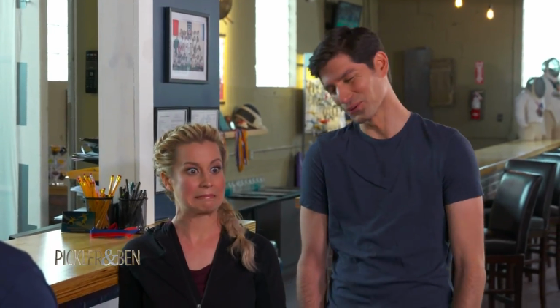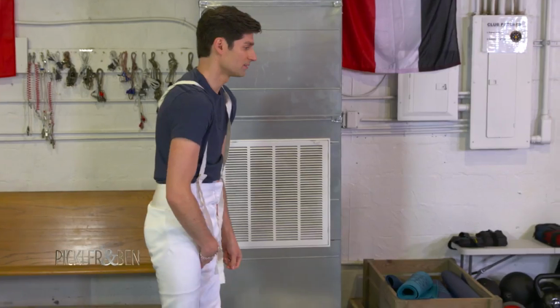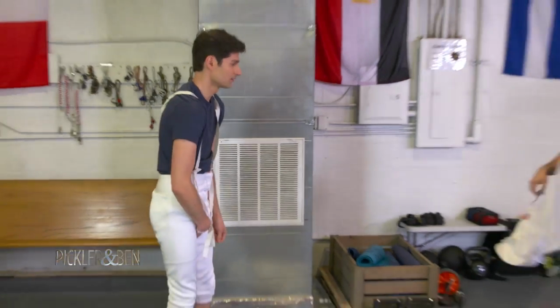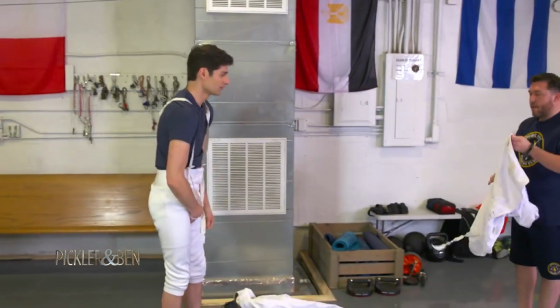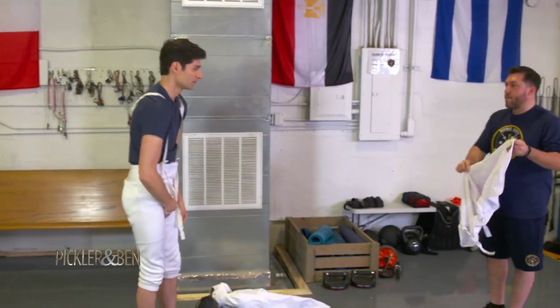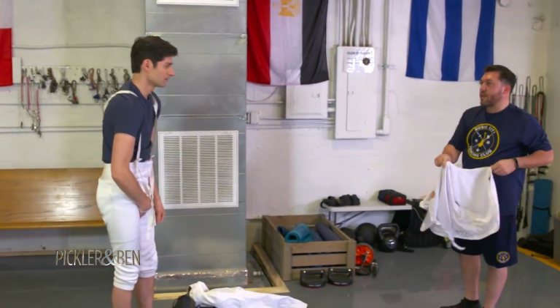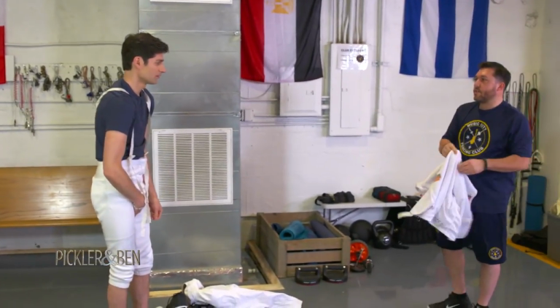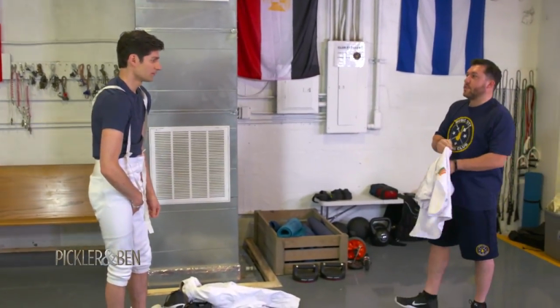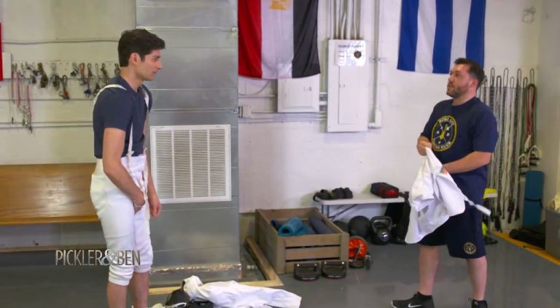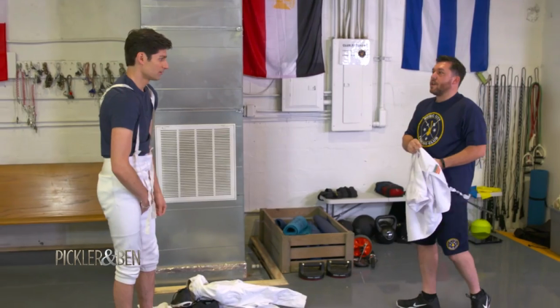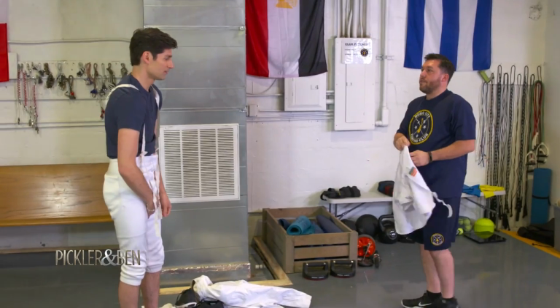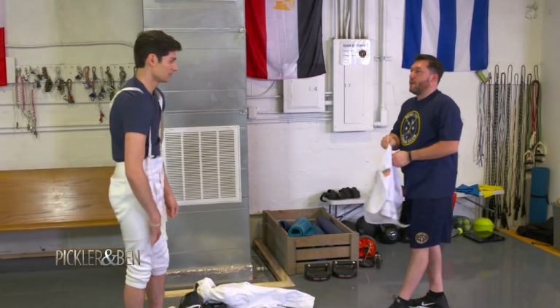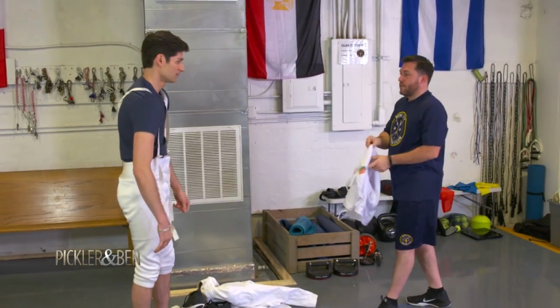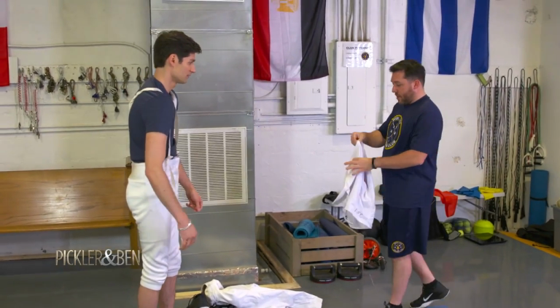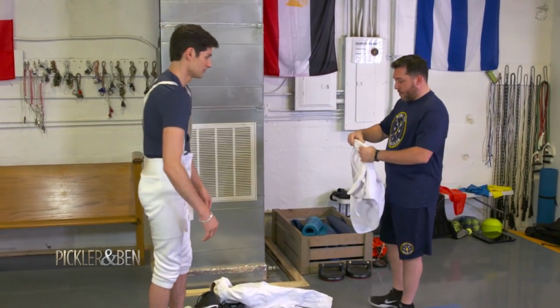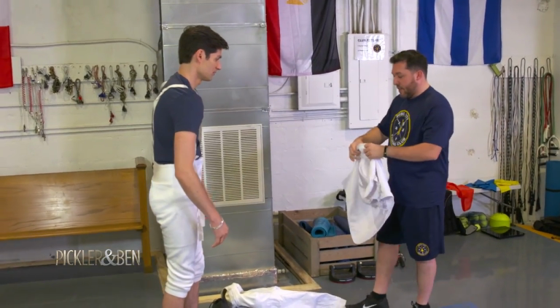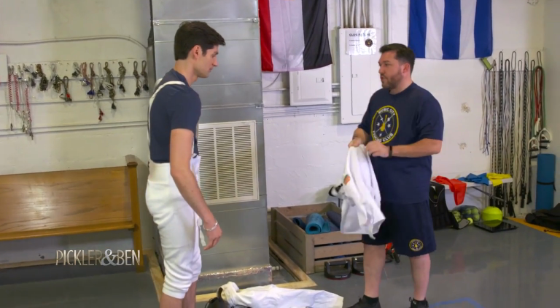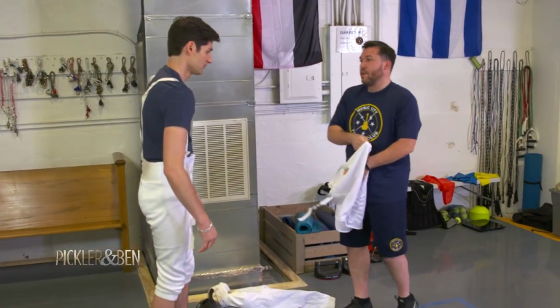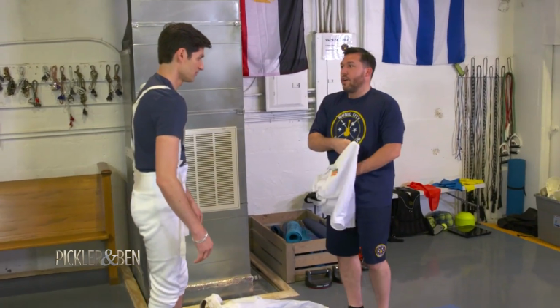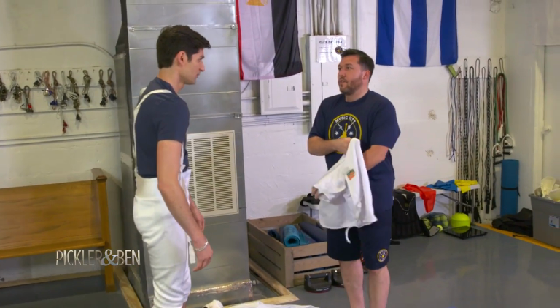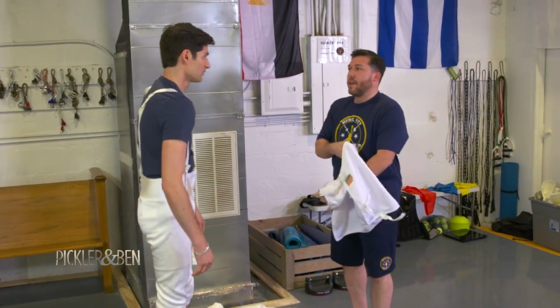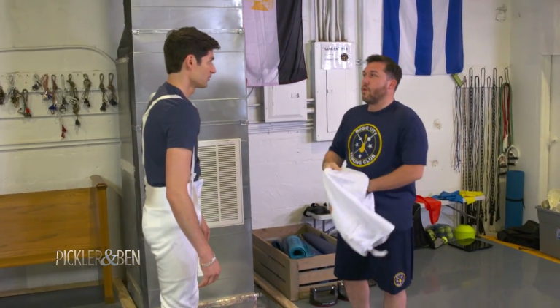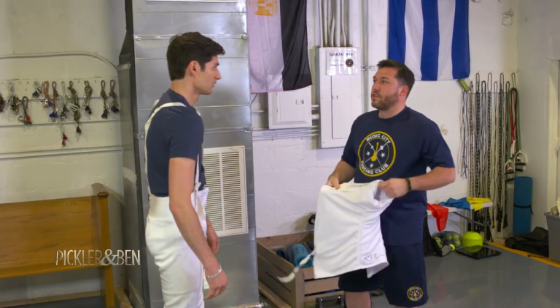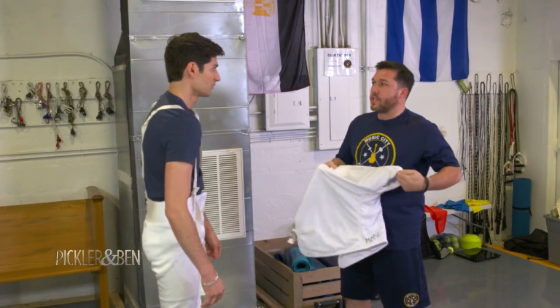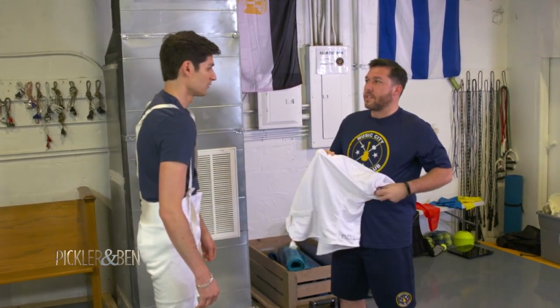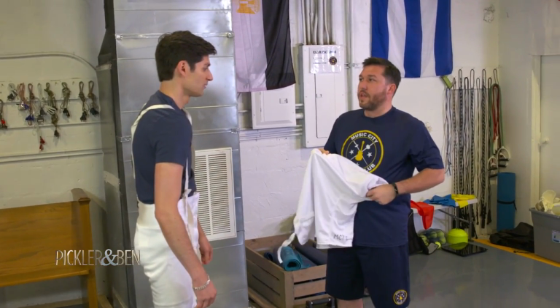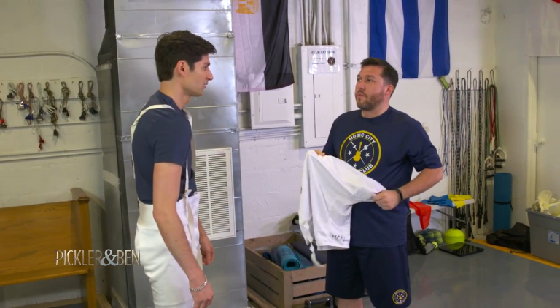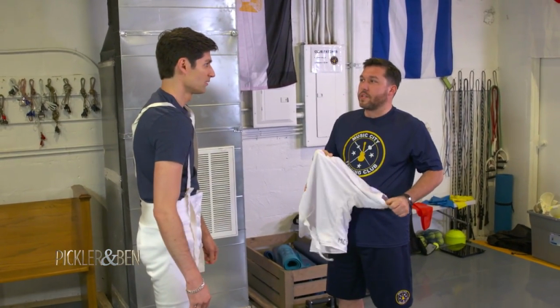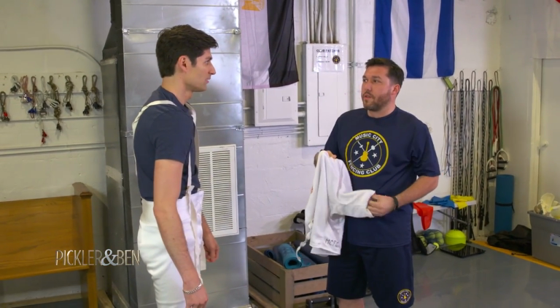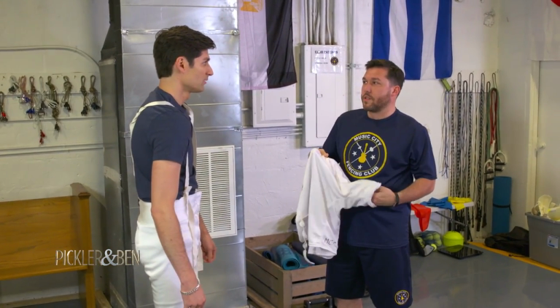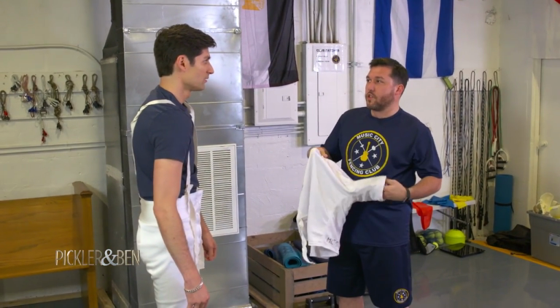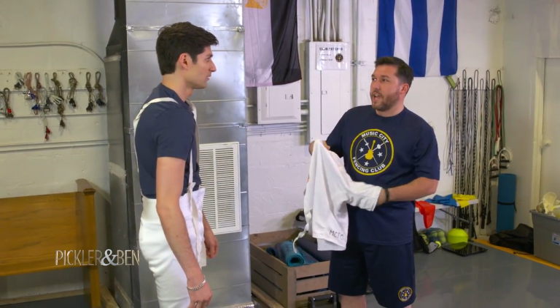This is an underarm protector. So this is going to give you an extra layer of protection on your vital organs, just in case a blade breaks and pierces the jacket.